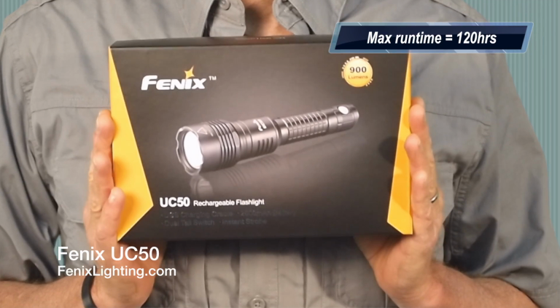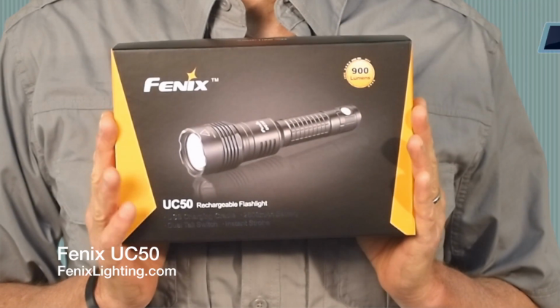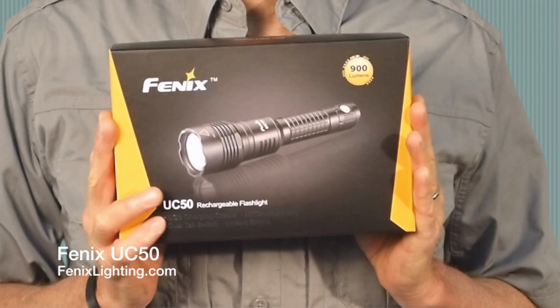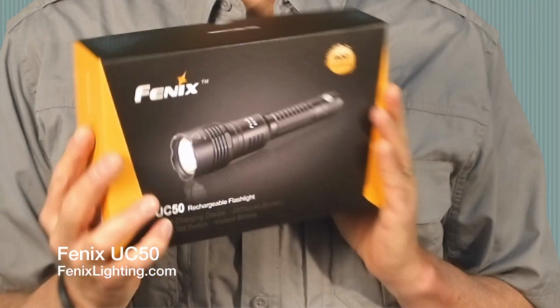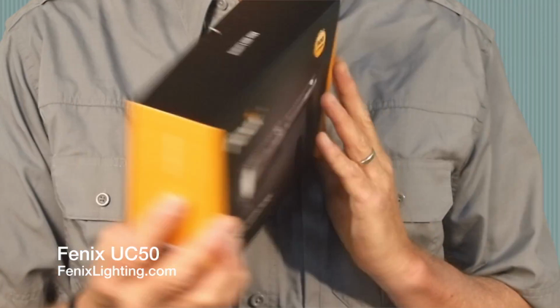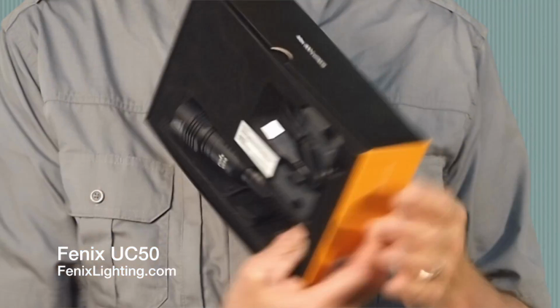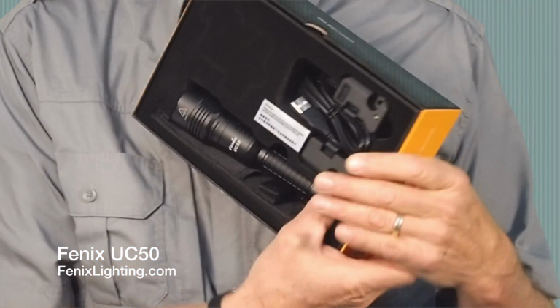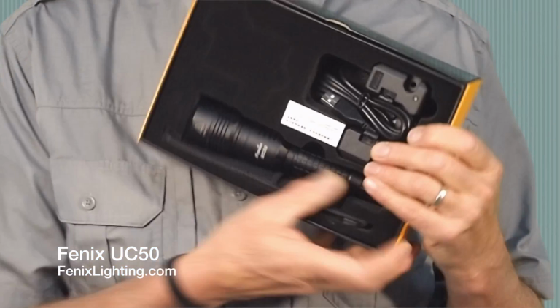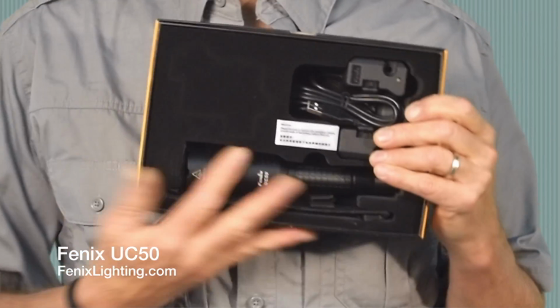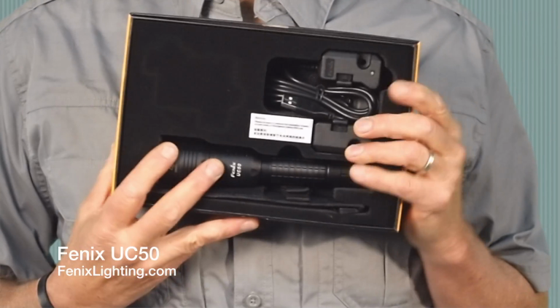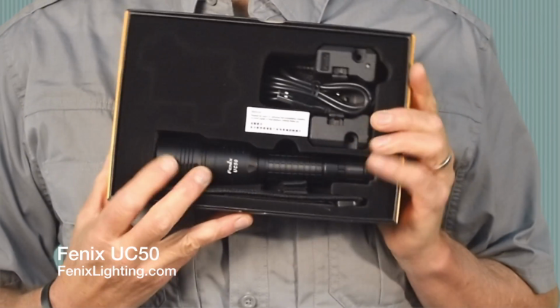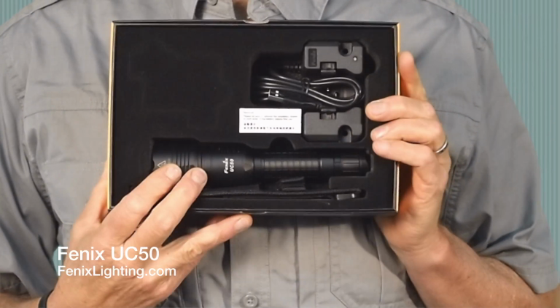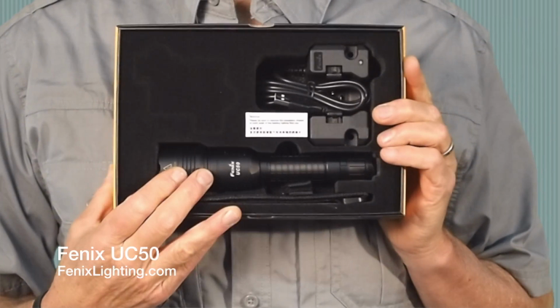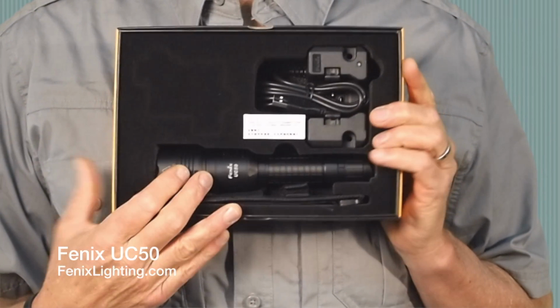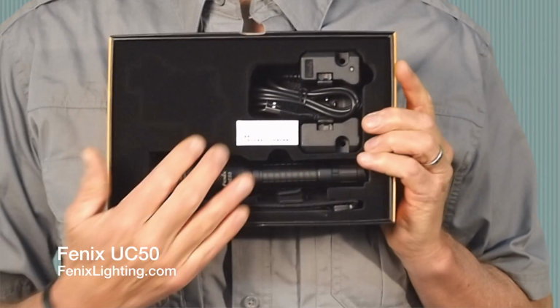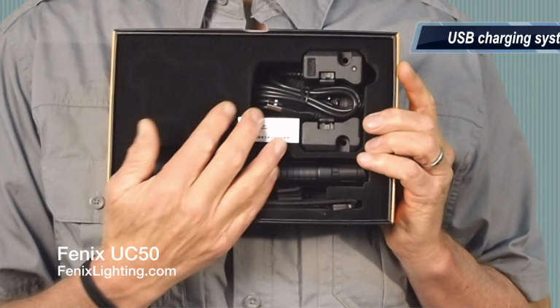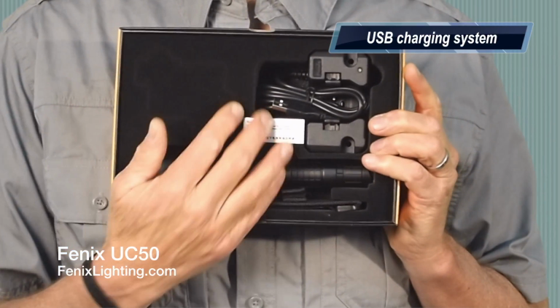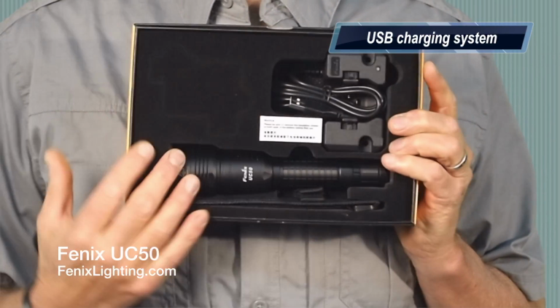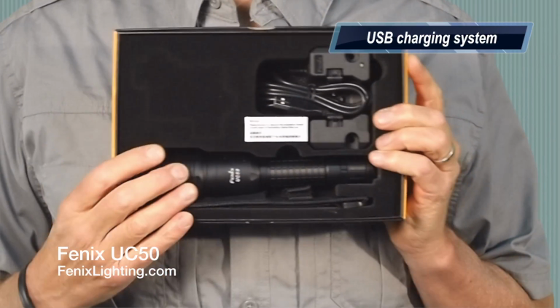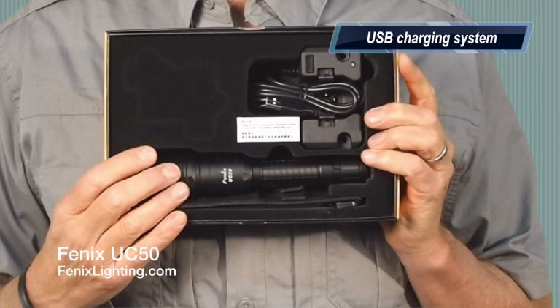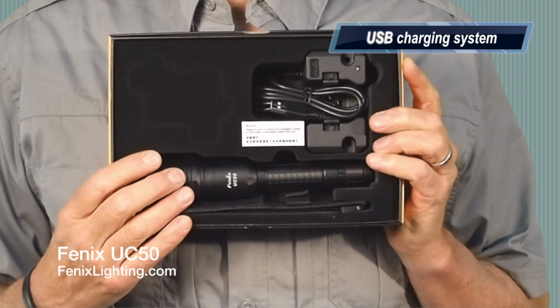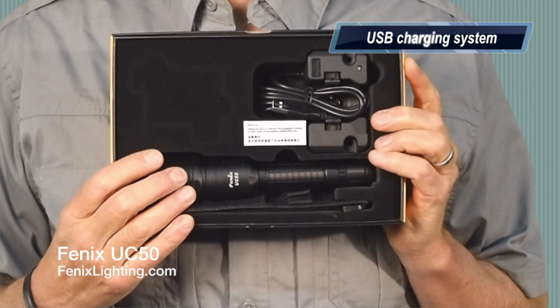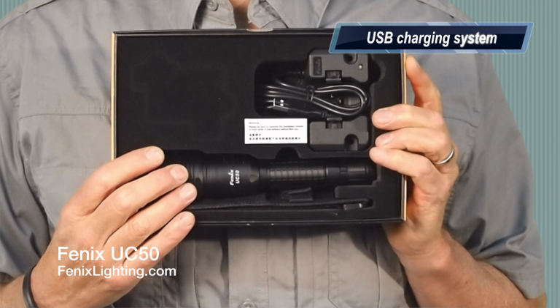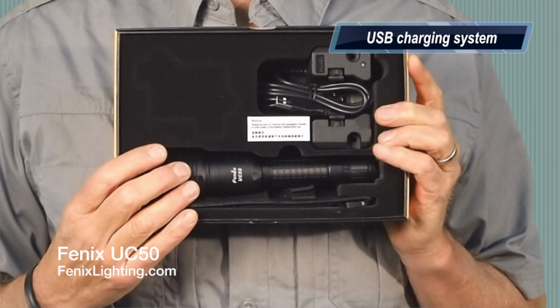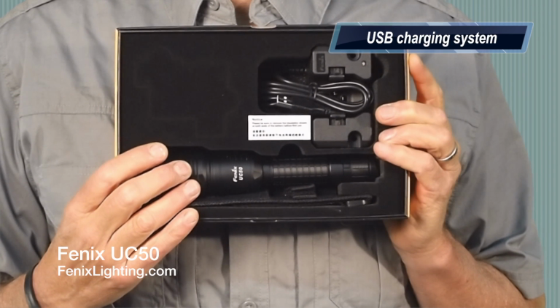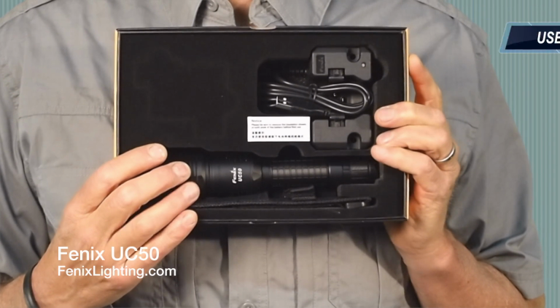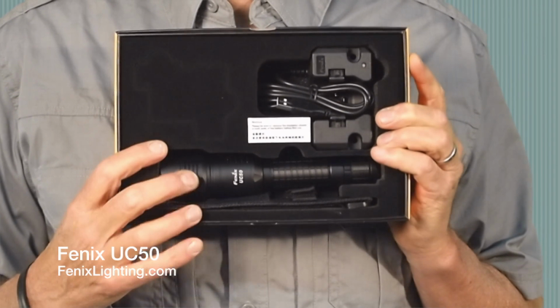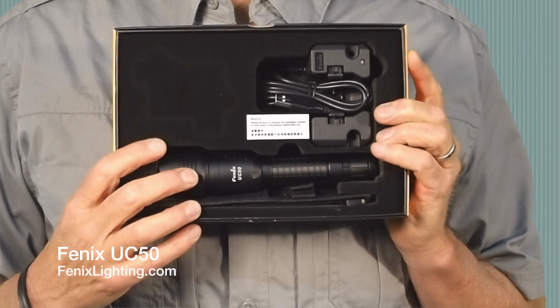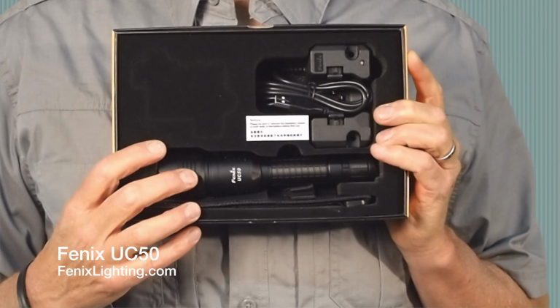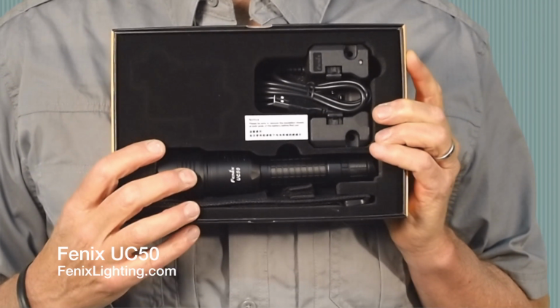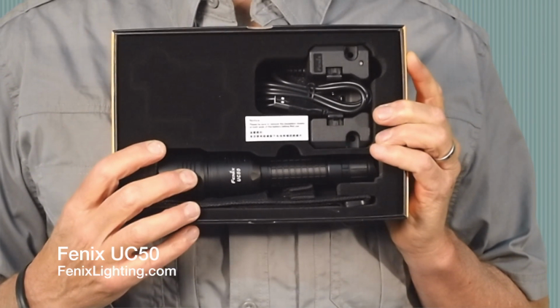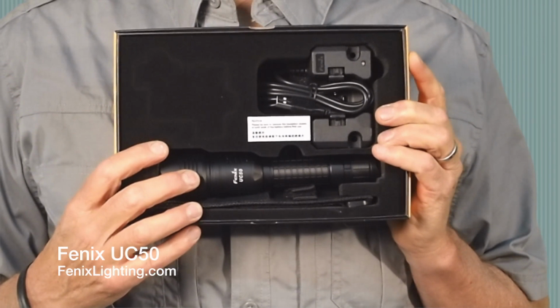Let's take a look at what's inside here. We've got the light, a USB charging cable, as well as a cradle and a holster.